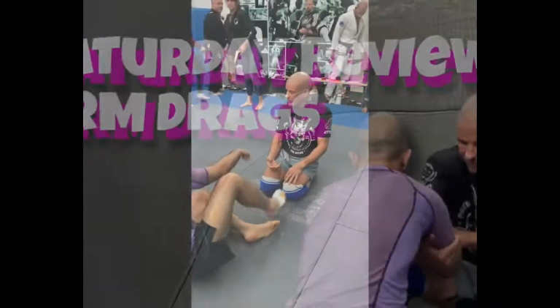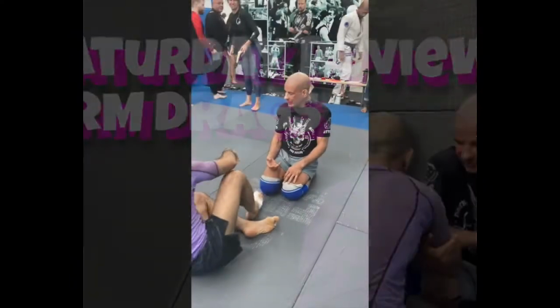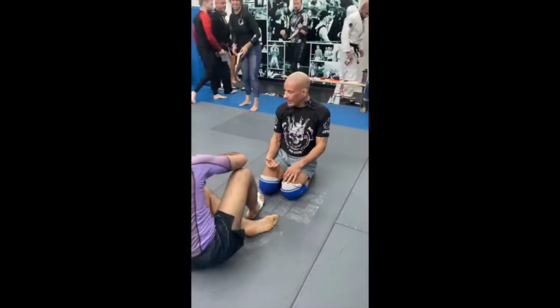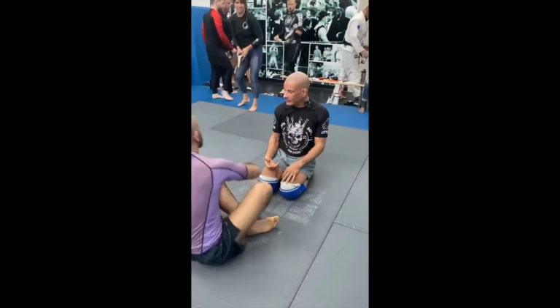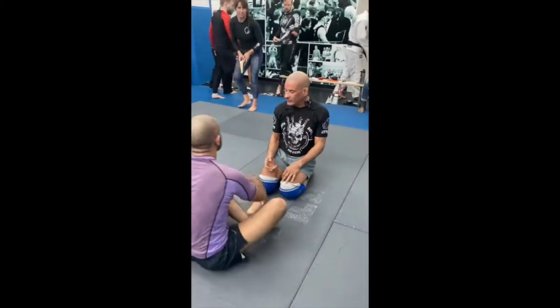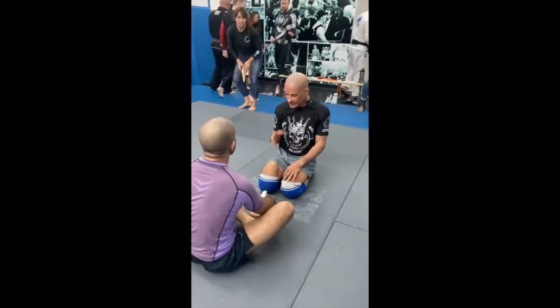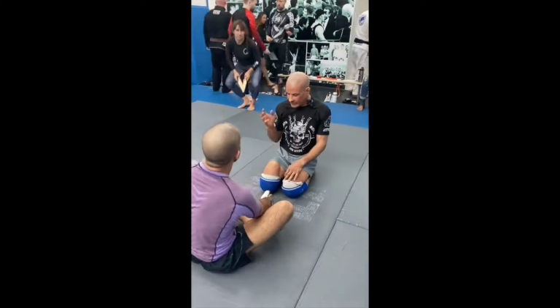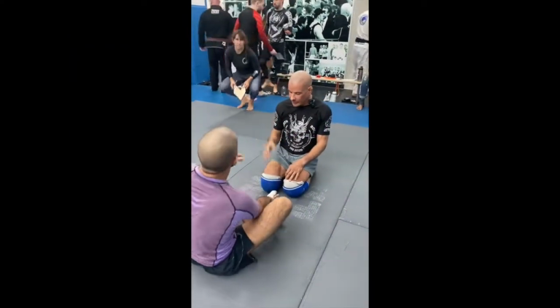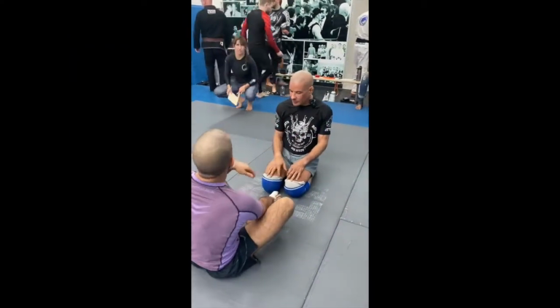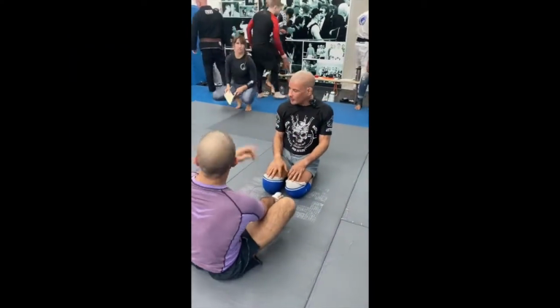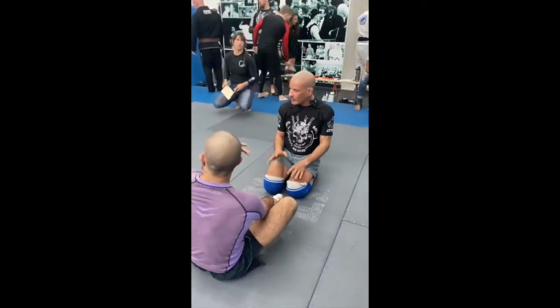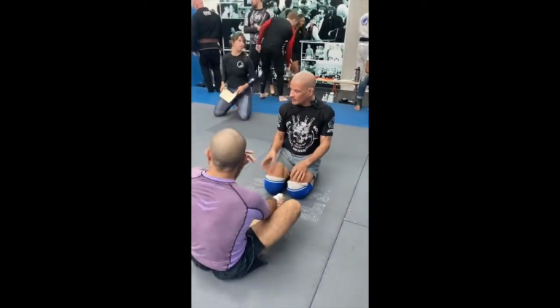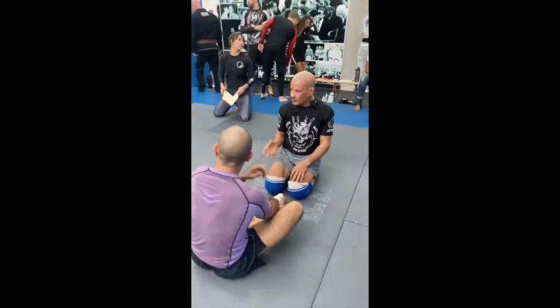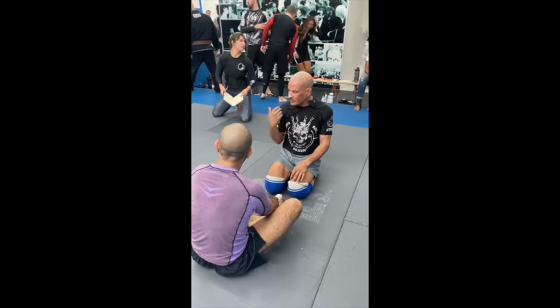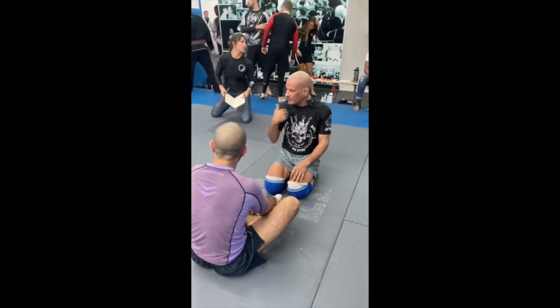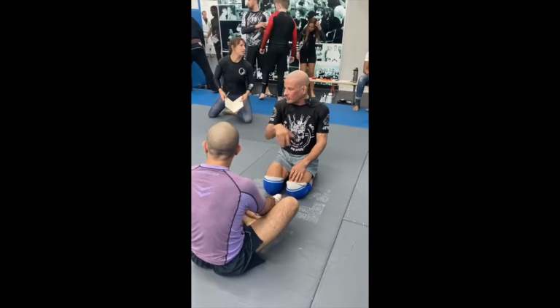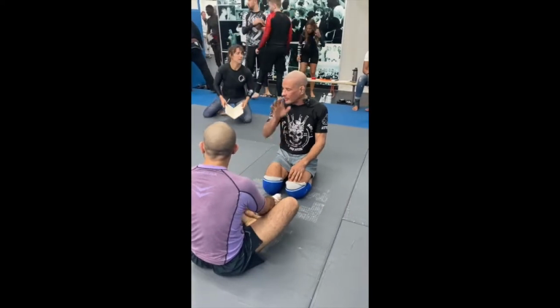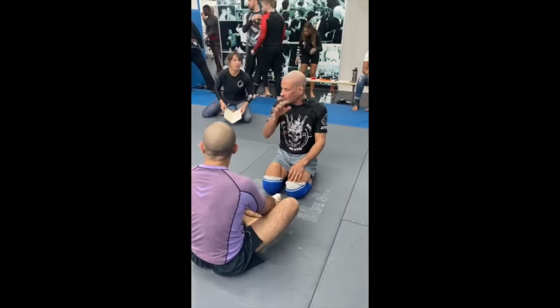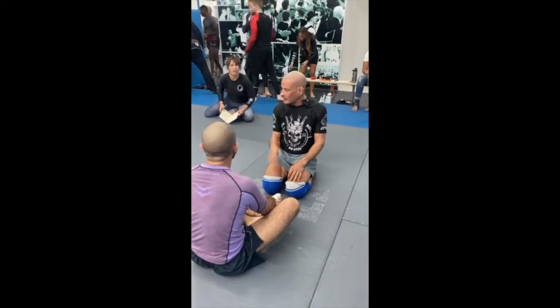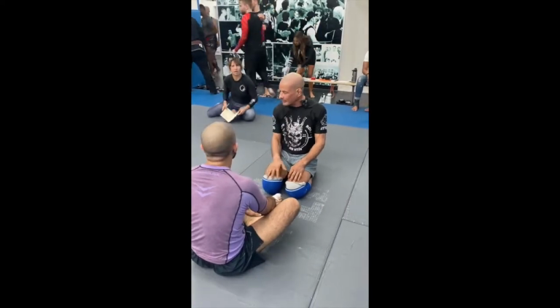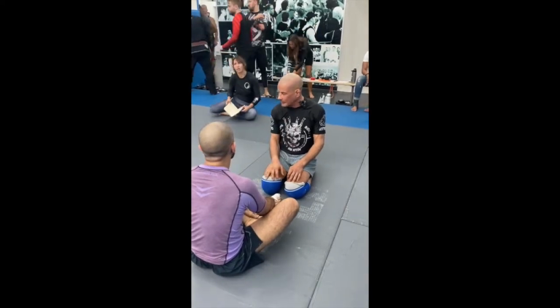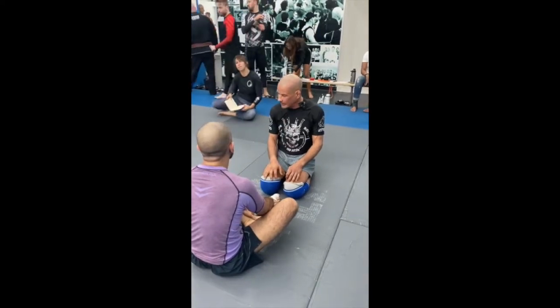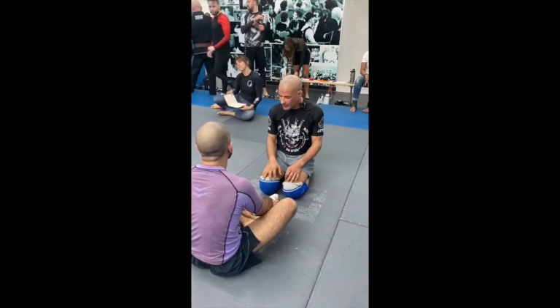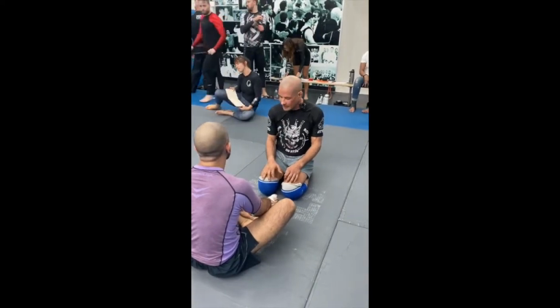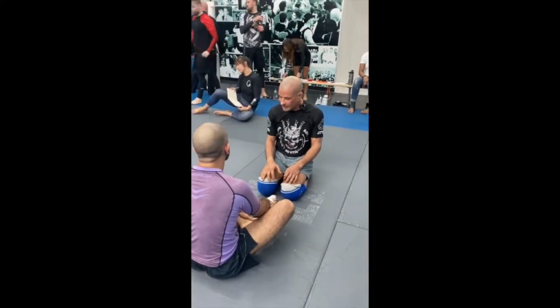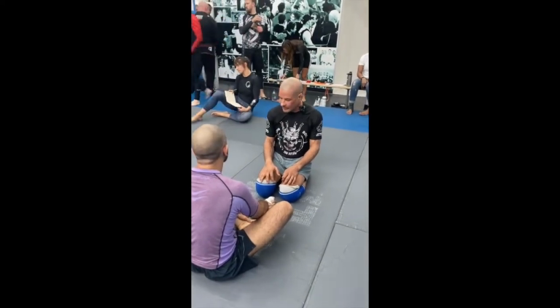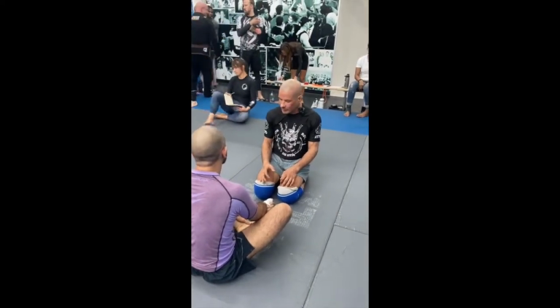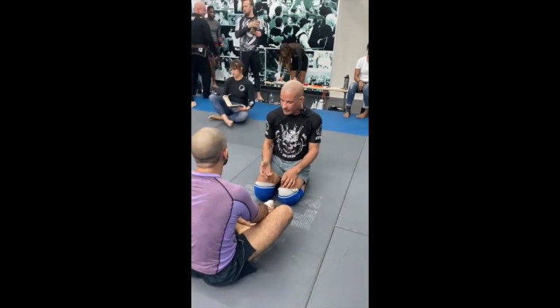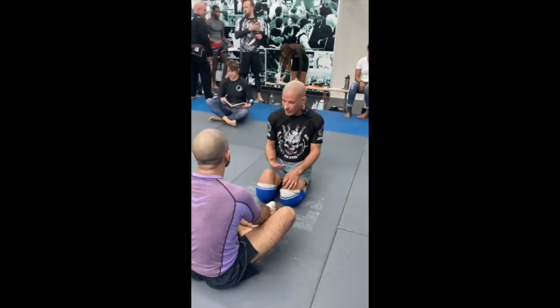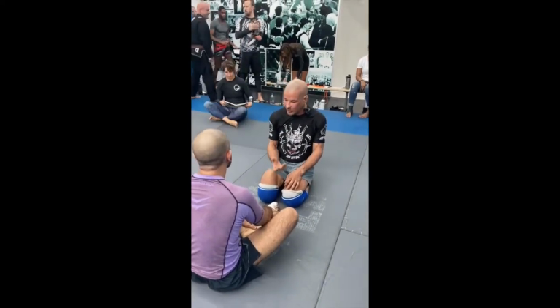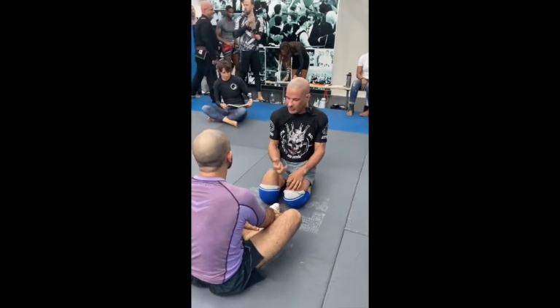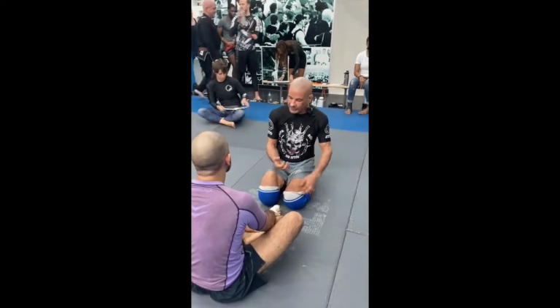Arm drags. I see a lot of new people, so I'm going to keep it super simple. I'm not going to go into any deep detail with arm drags.